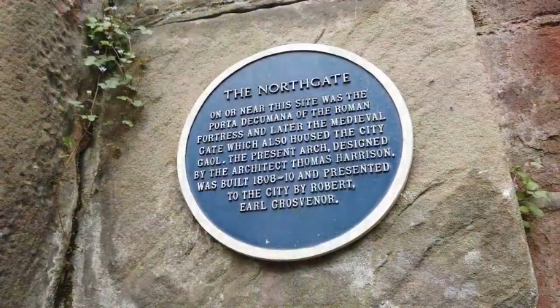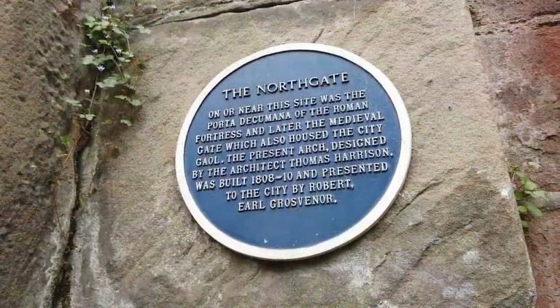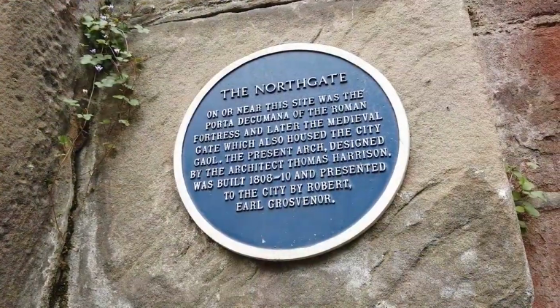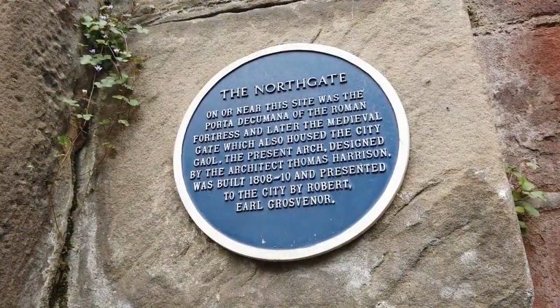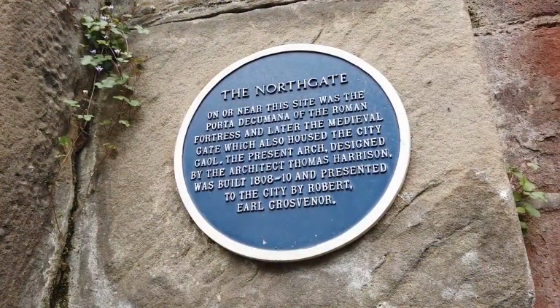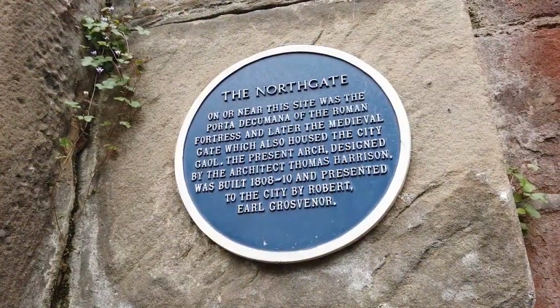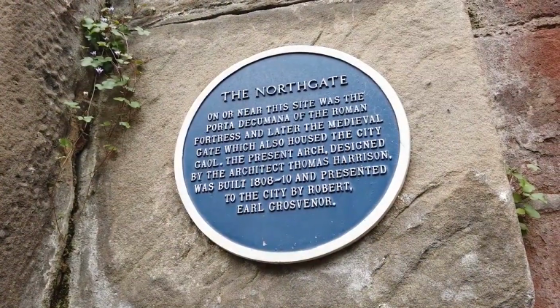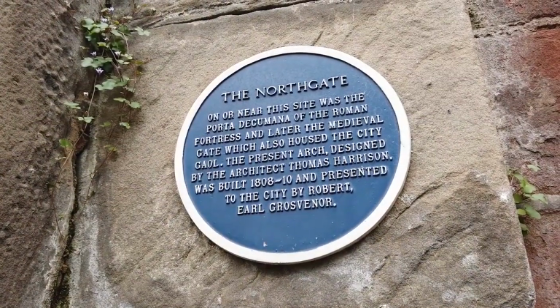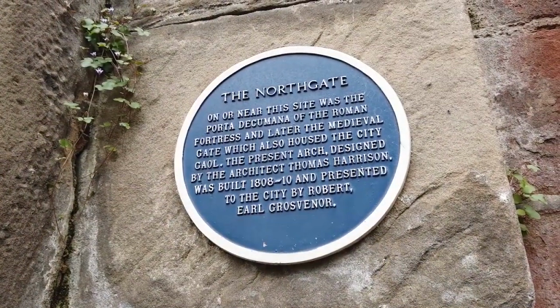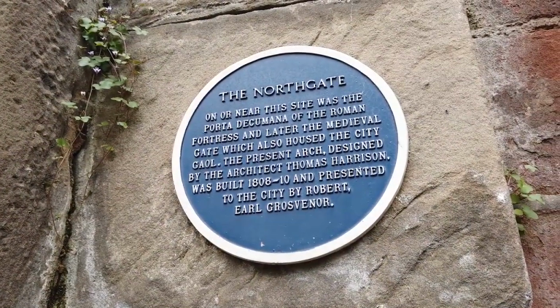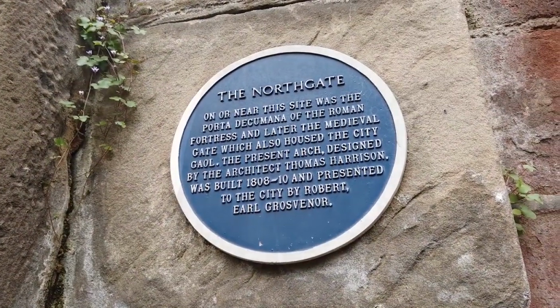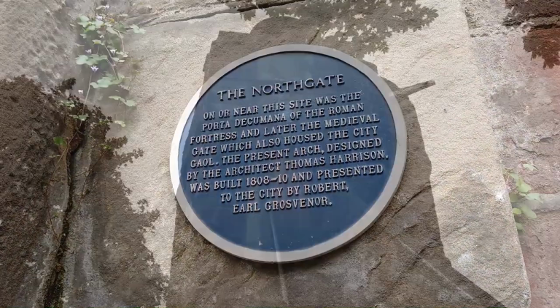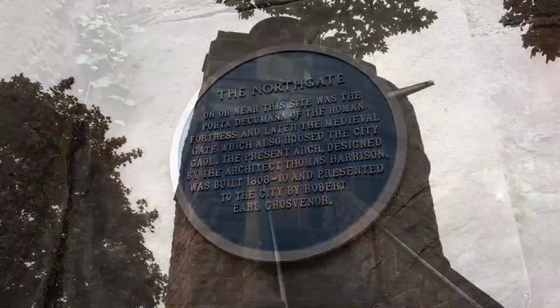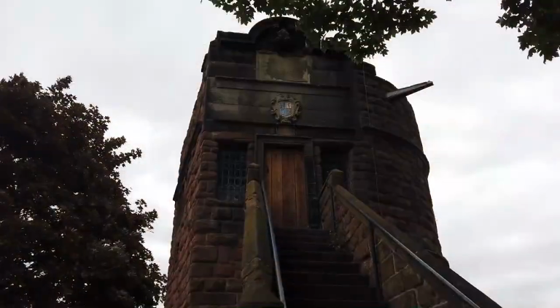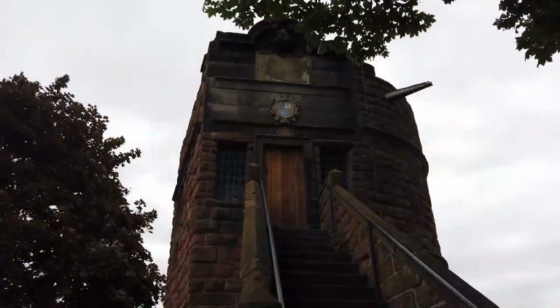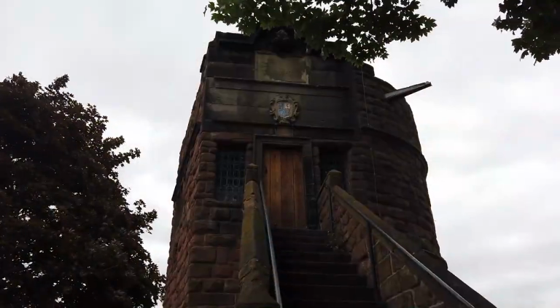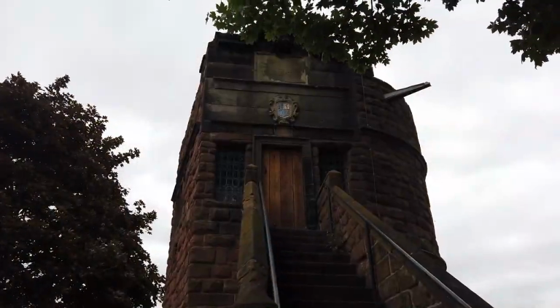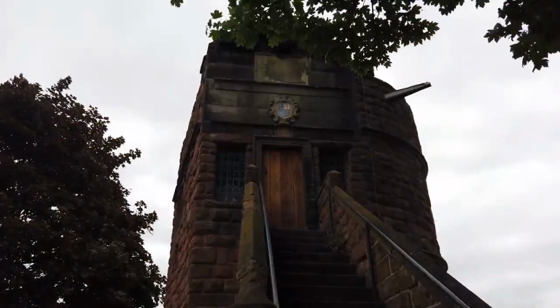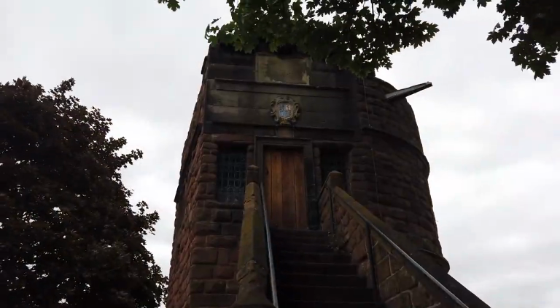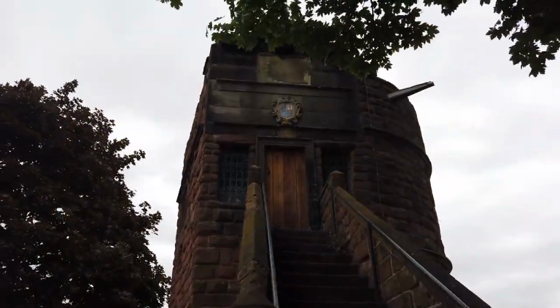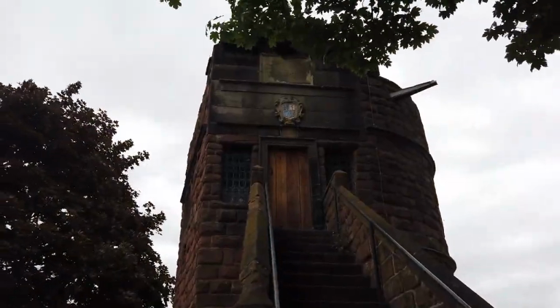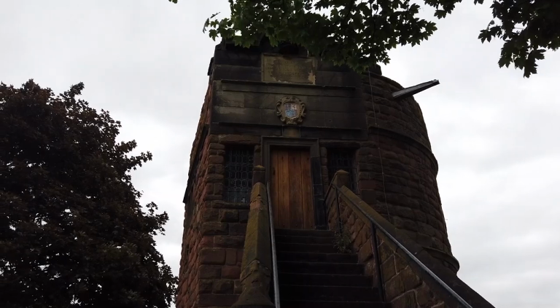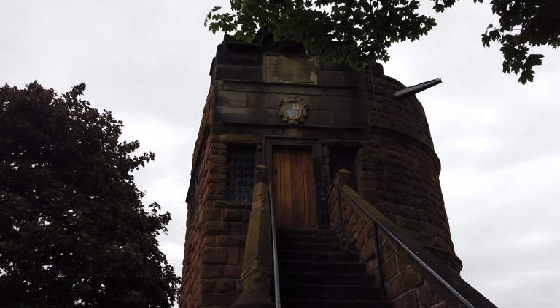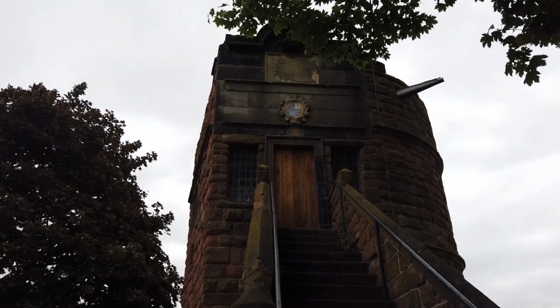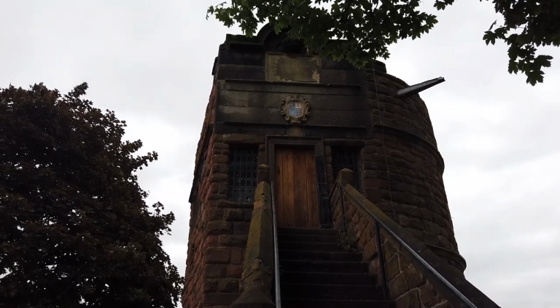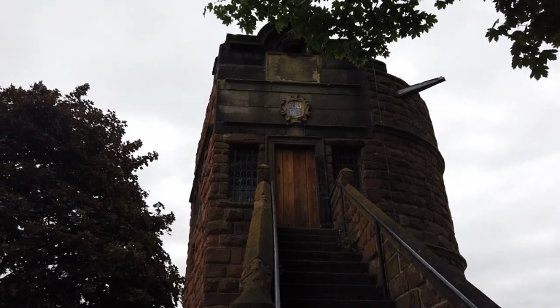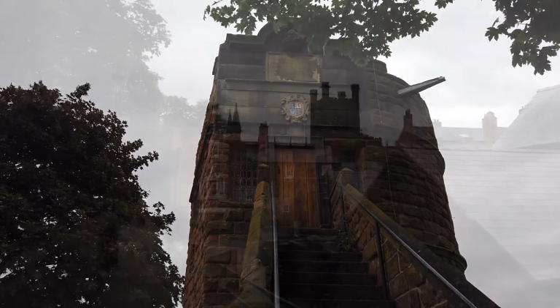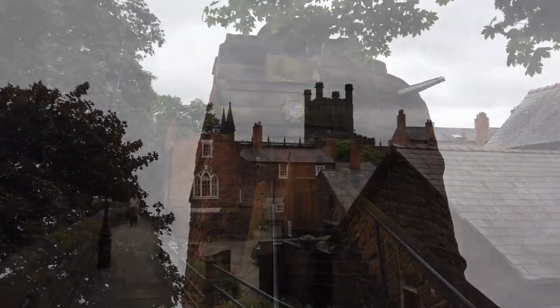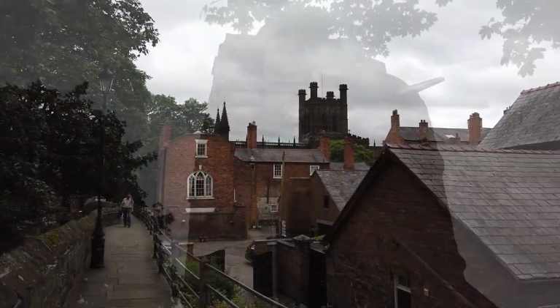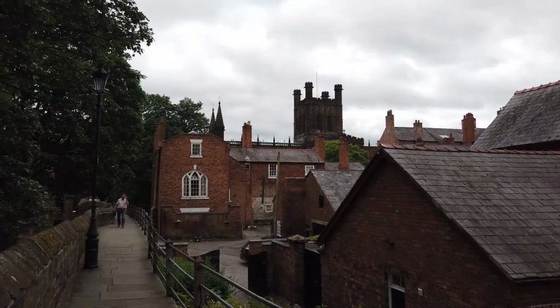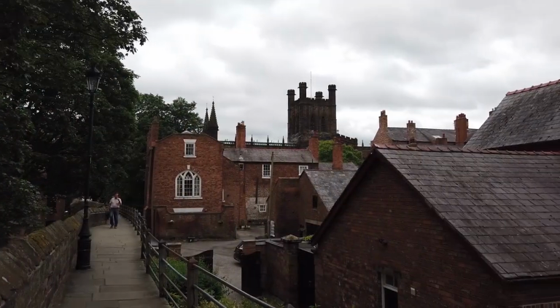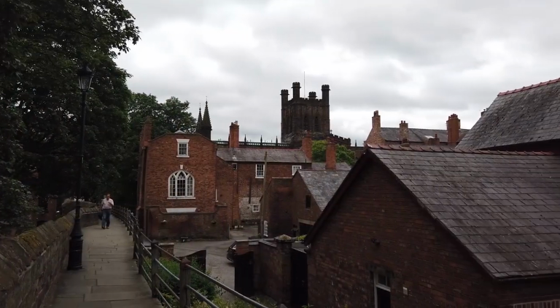You're walking where Roman legionnaires marched to war, Viking raiders wreaked havoc, and the Norman invaders conquered Anglo-Saxons.